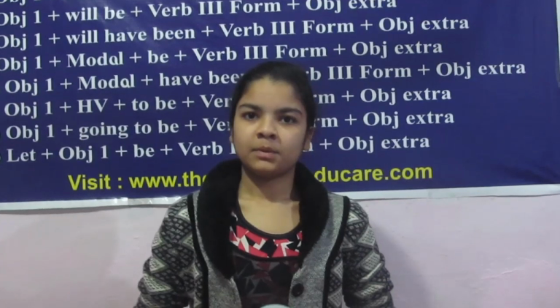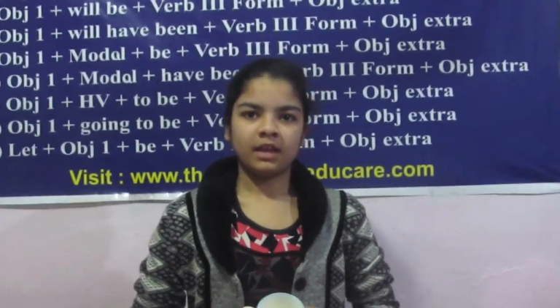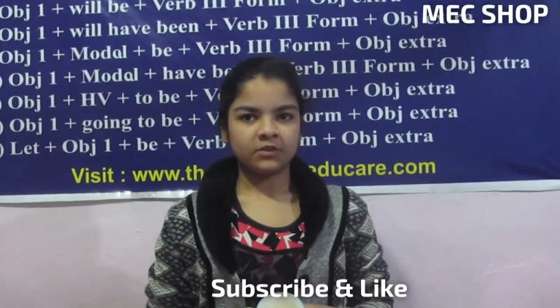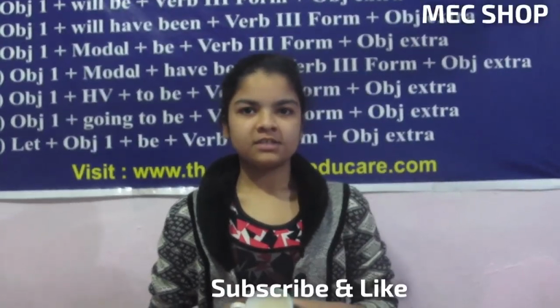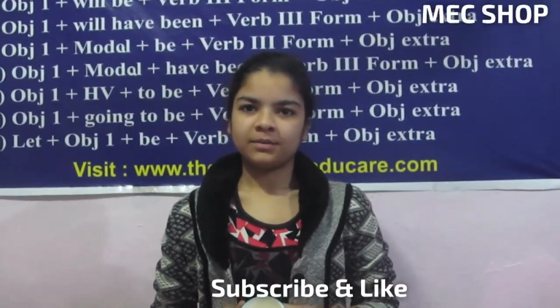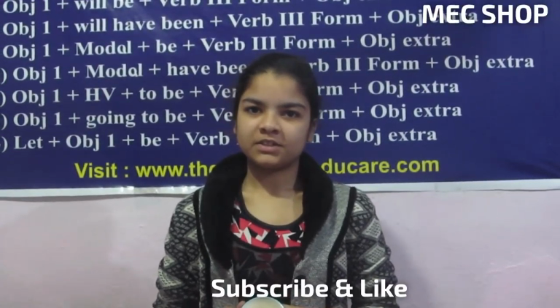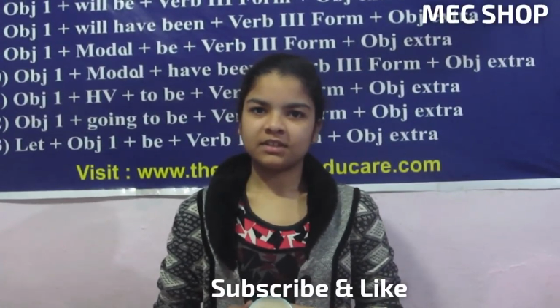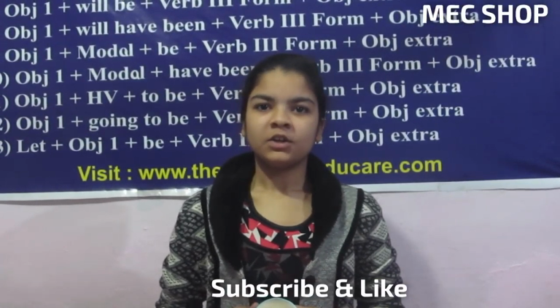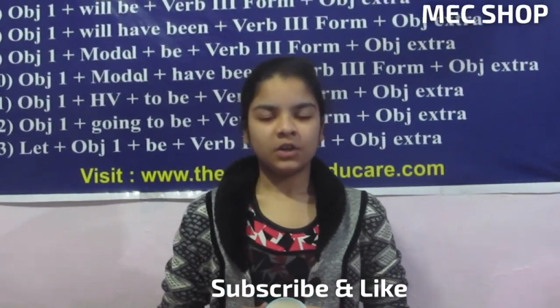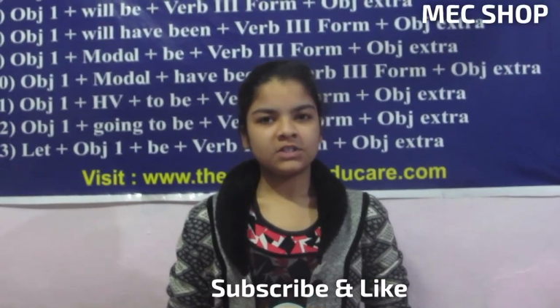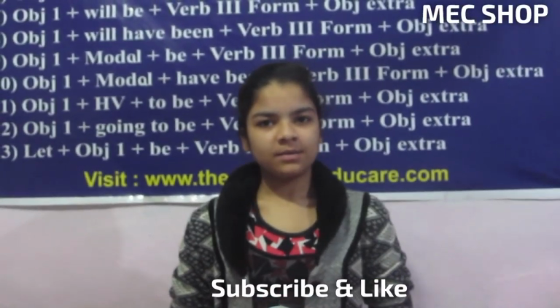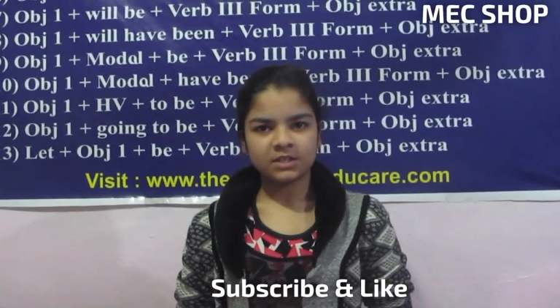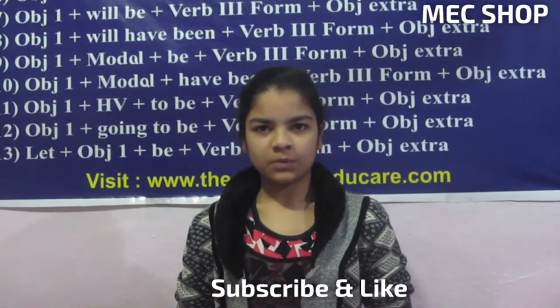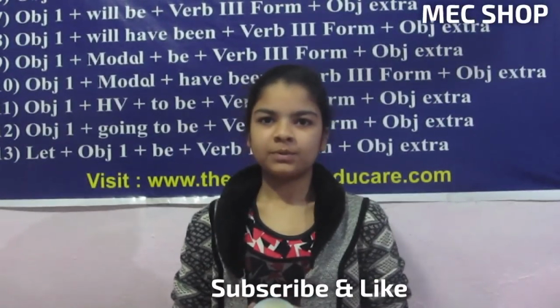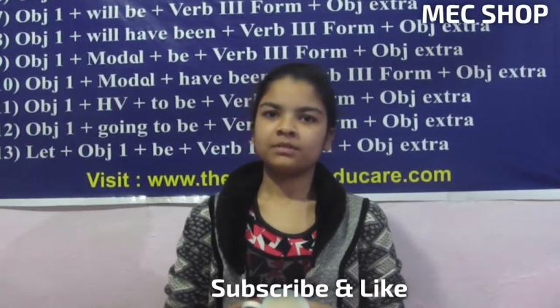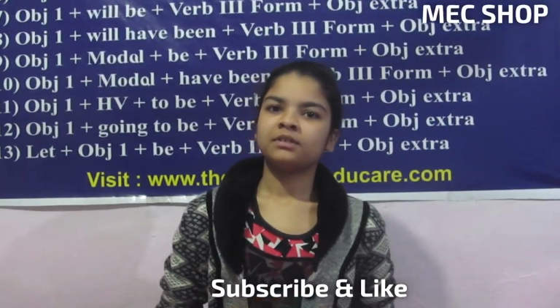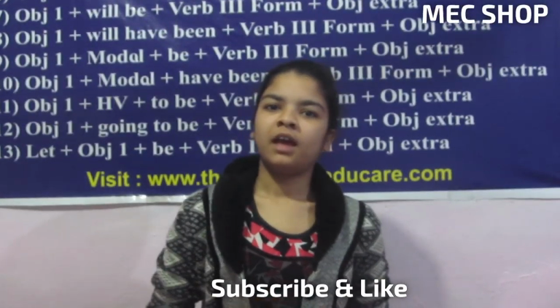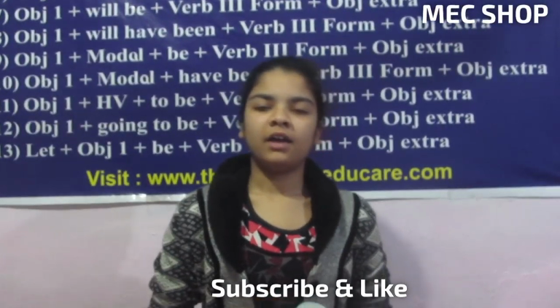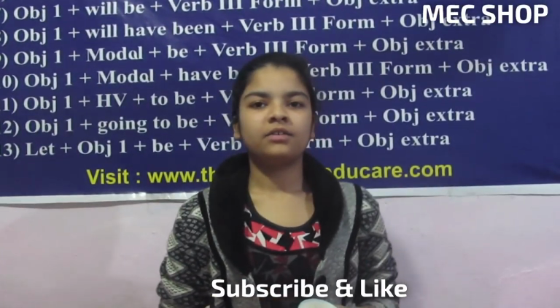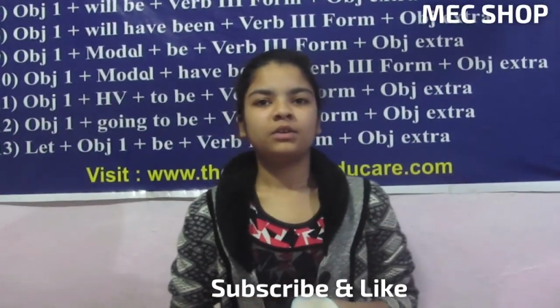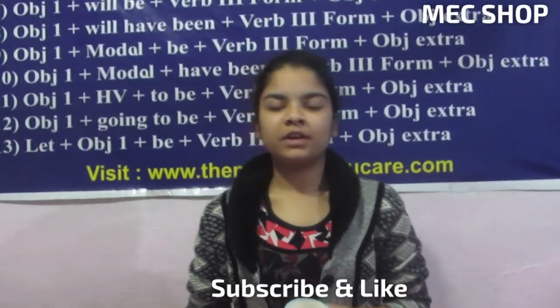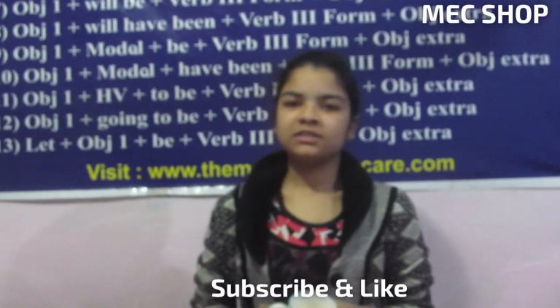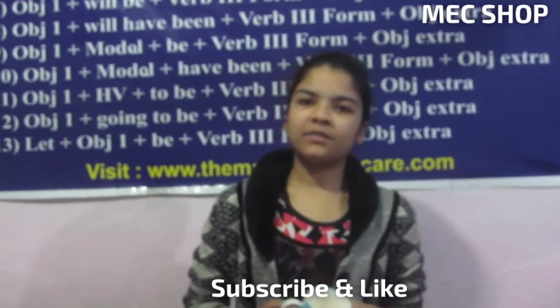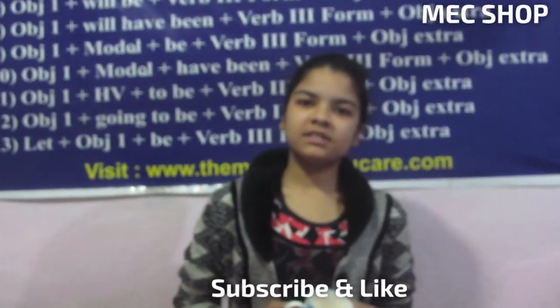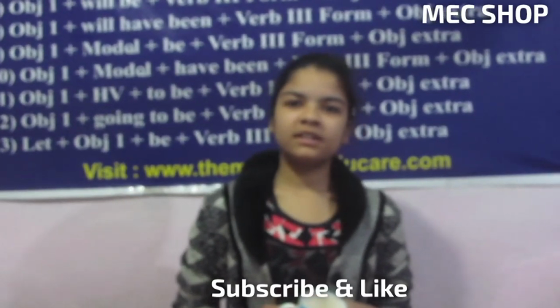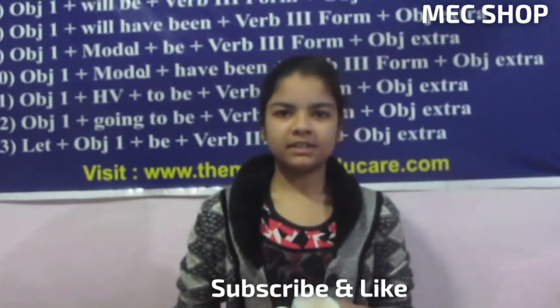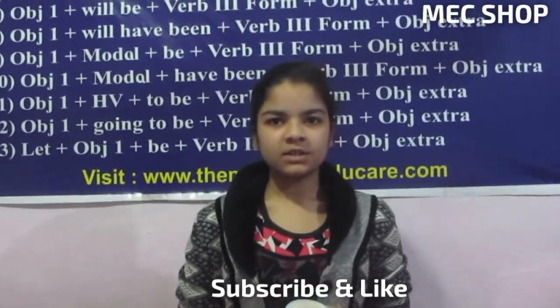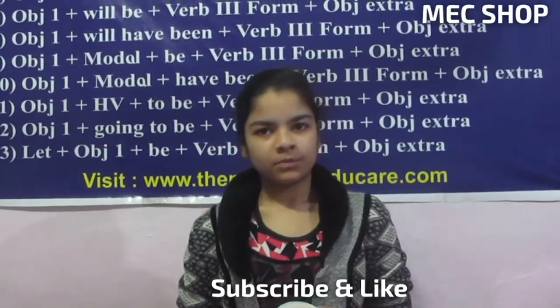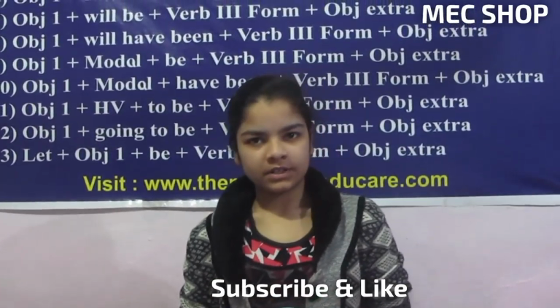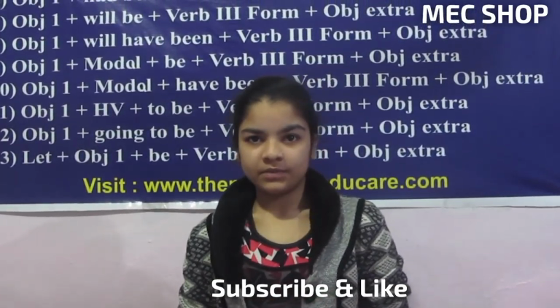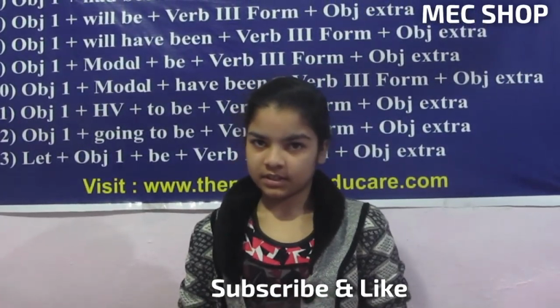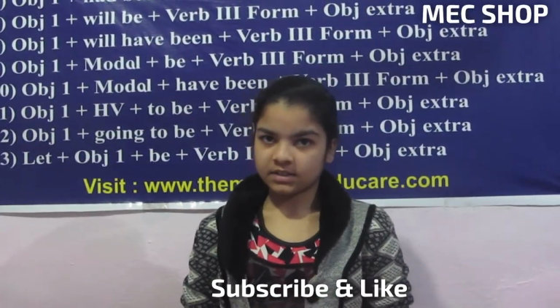Hello friends, I am Harshita. You are watching MEC shop. You get to see advance and latest products with us.